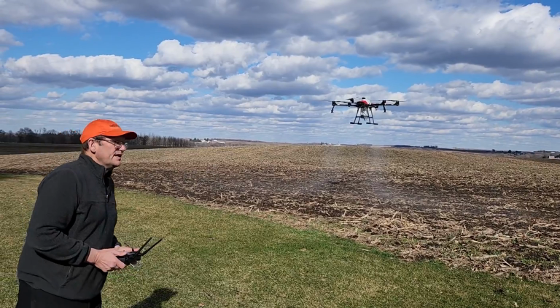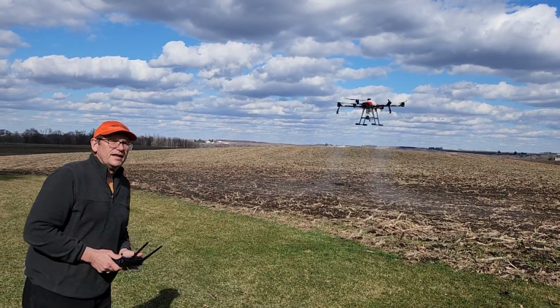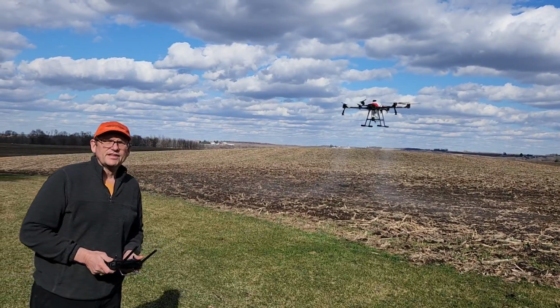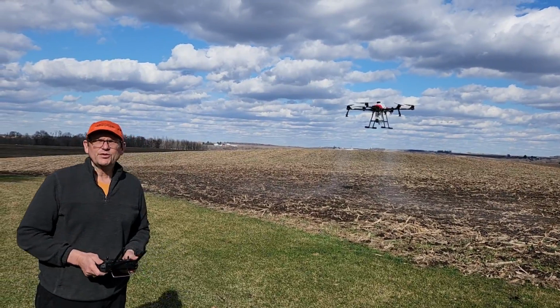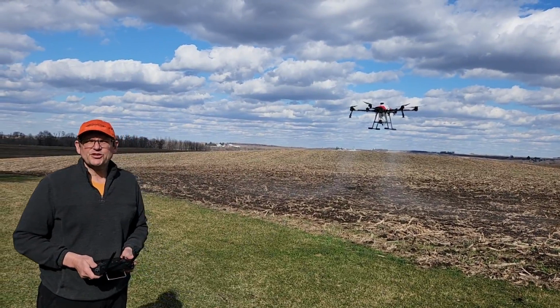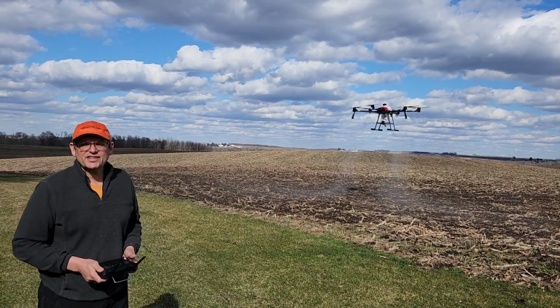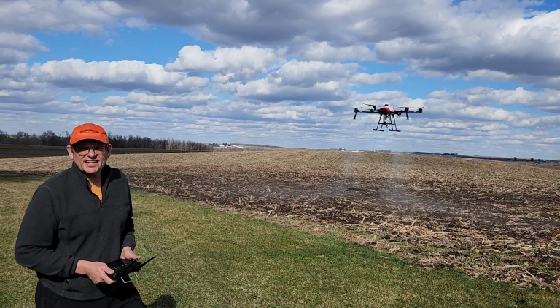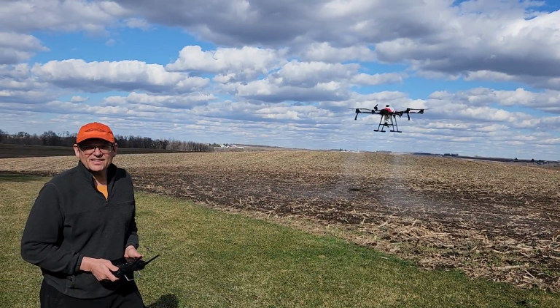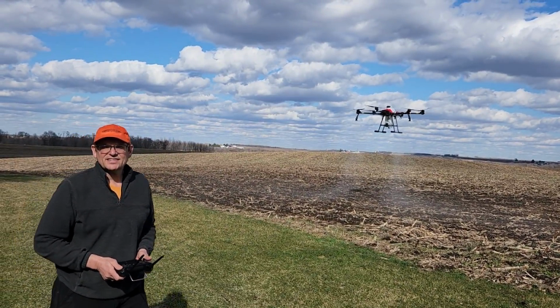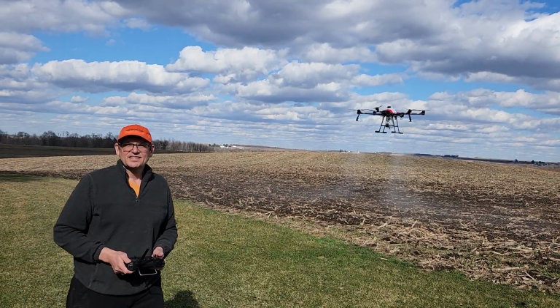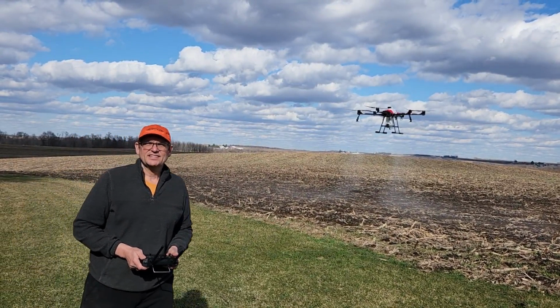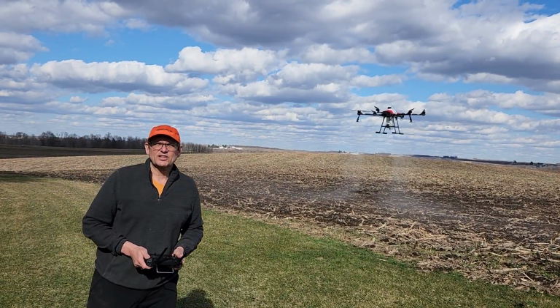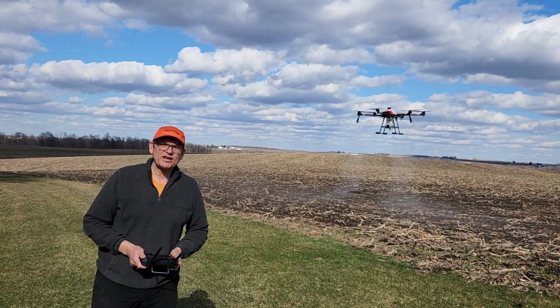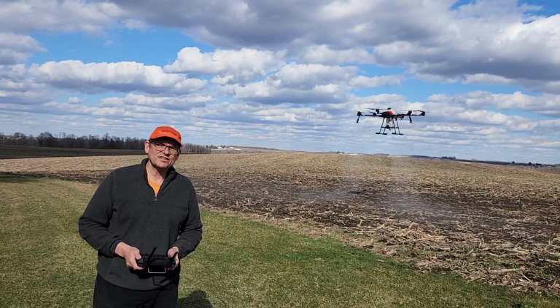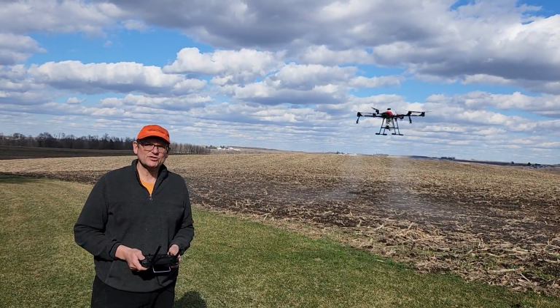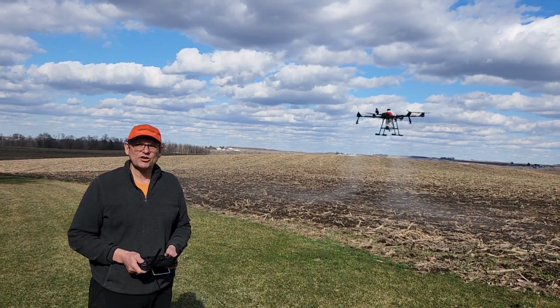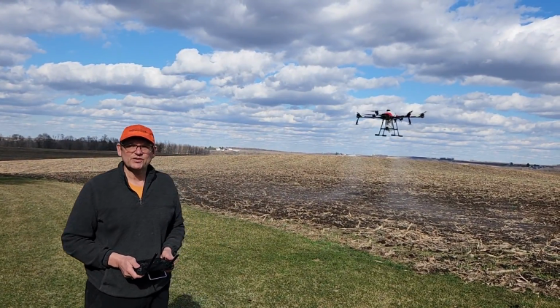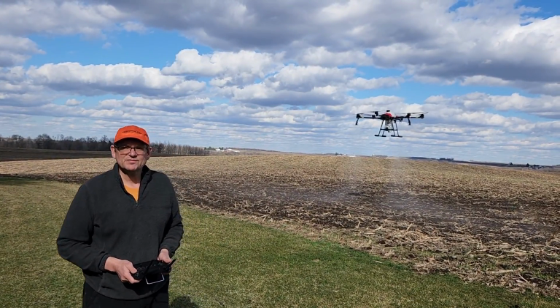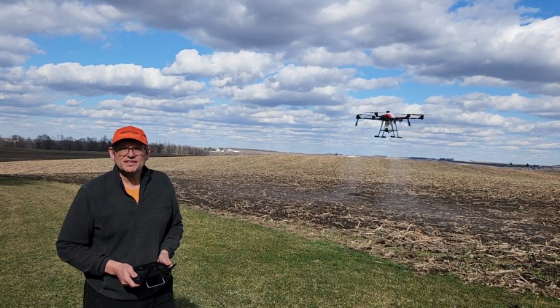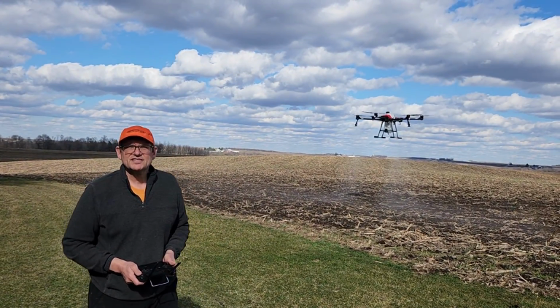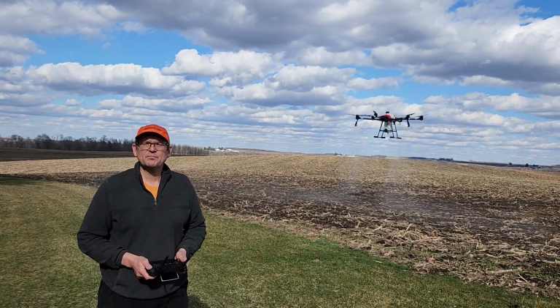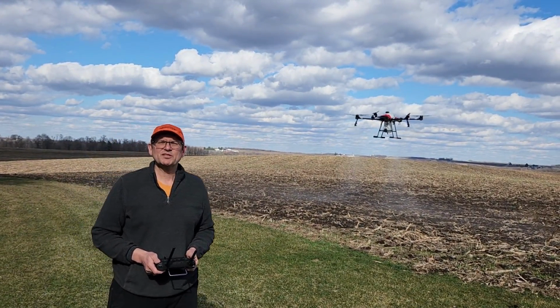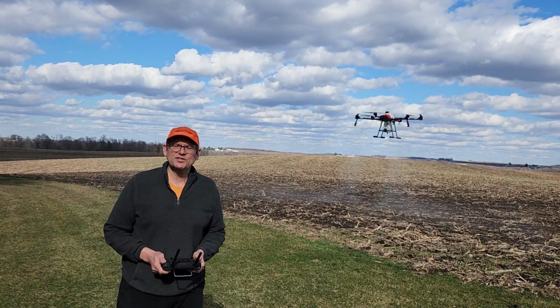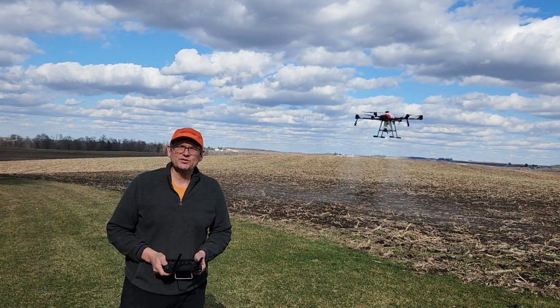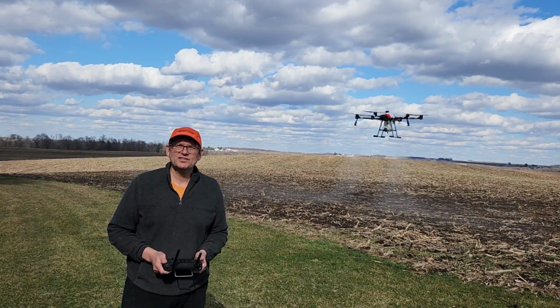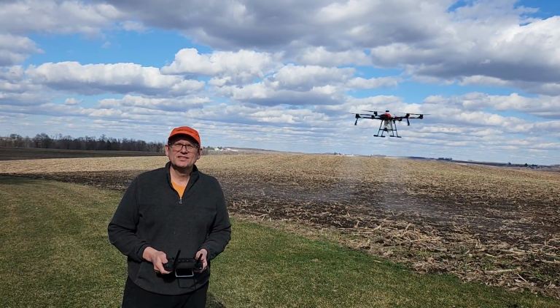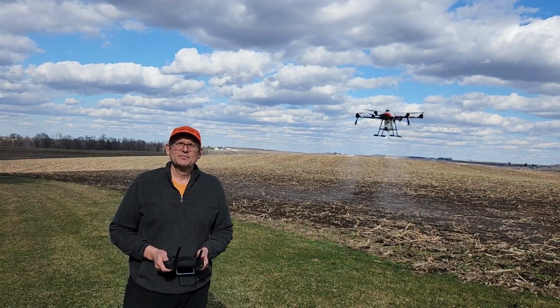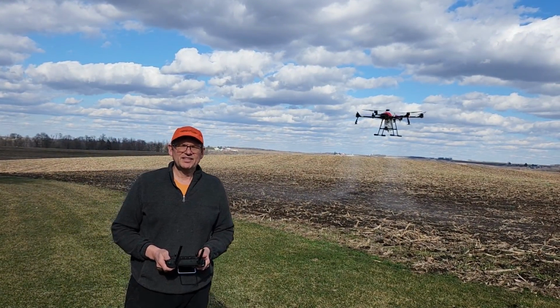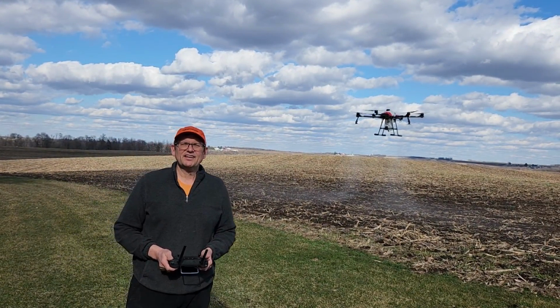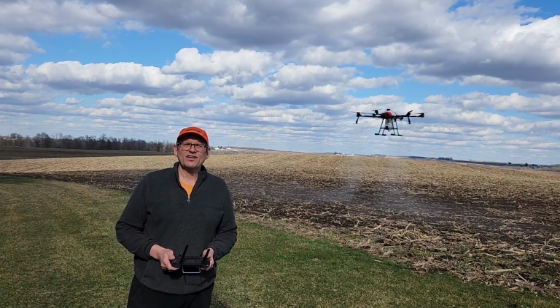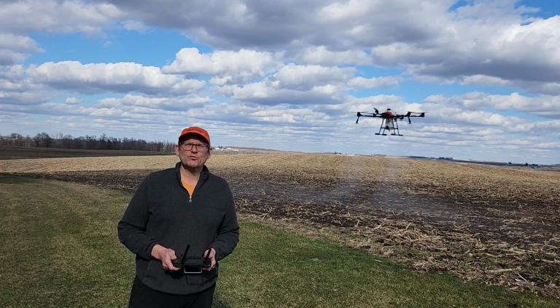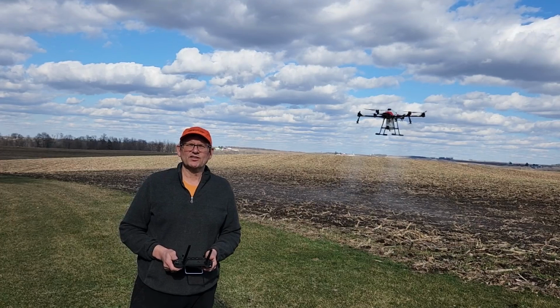The U-30L is a great little drone. Simple to use, but yet a hard worker.